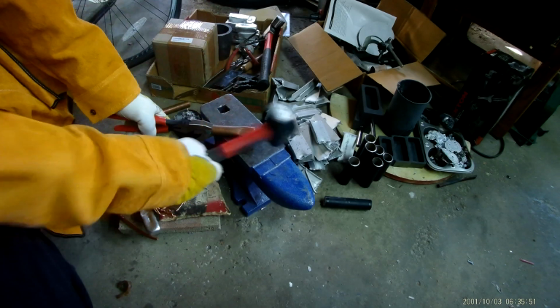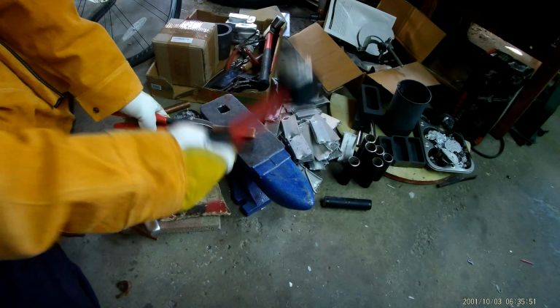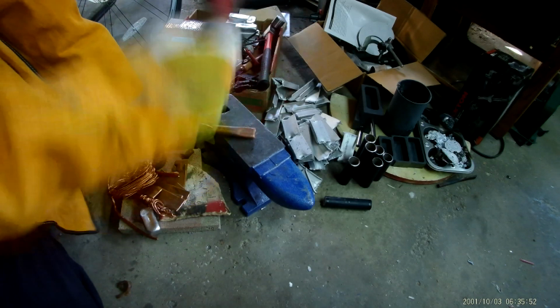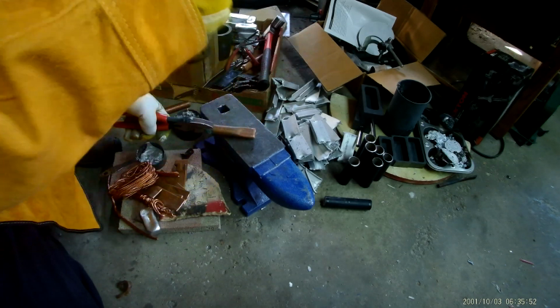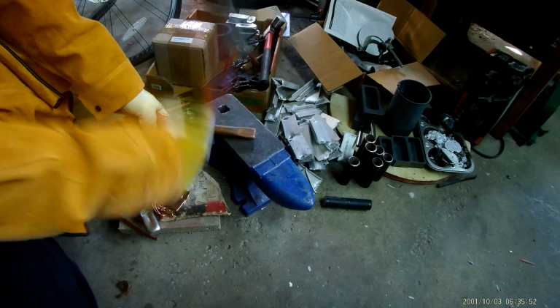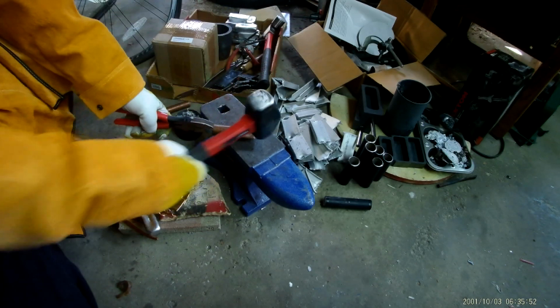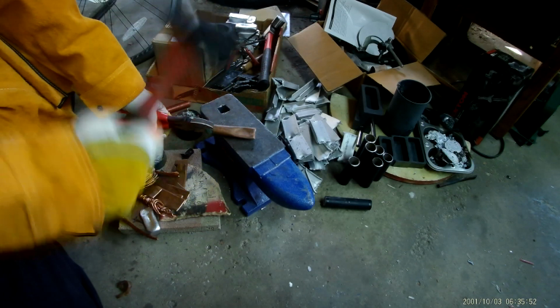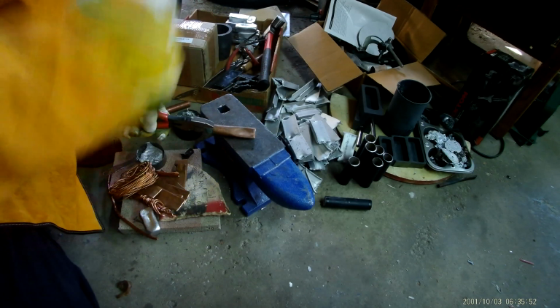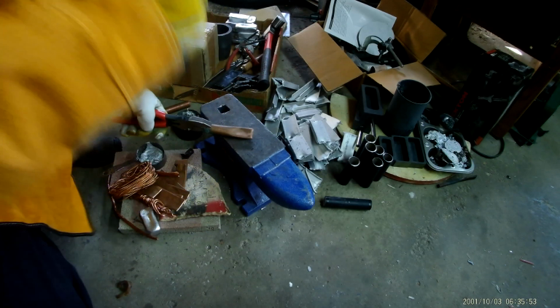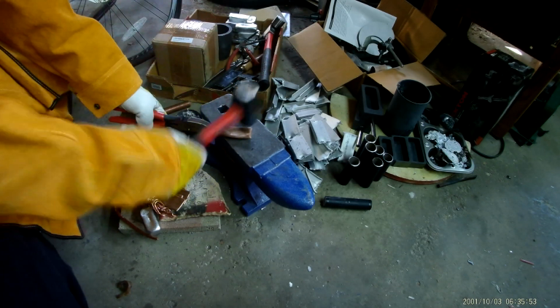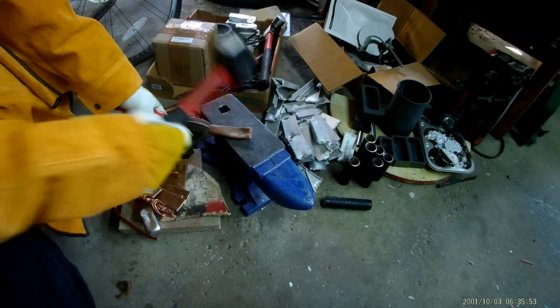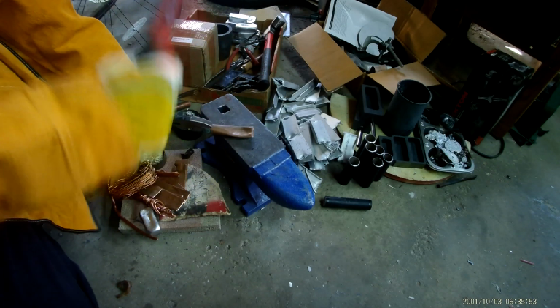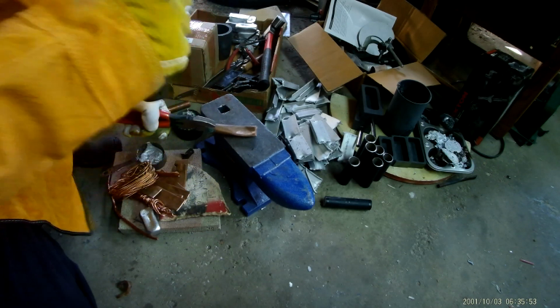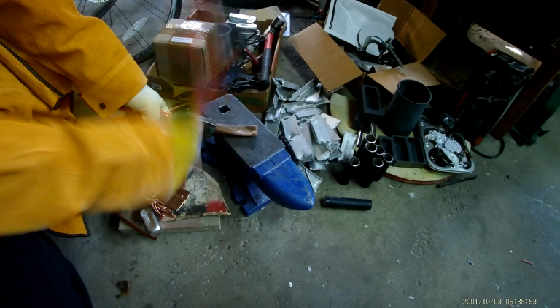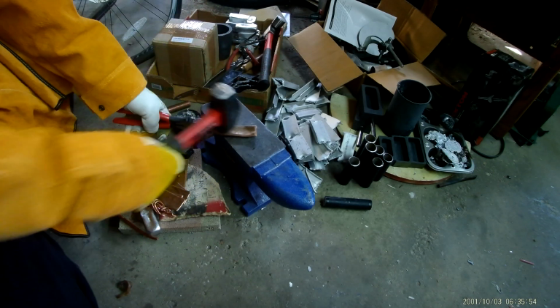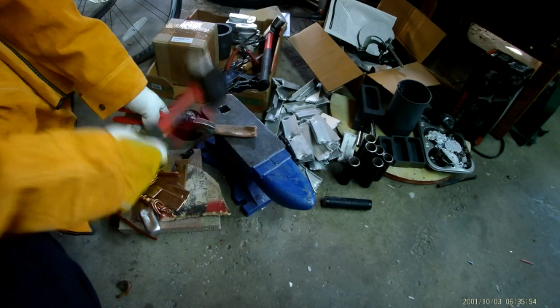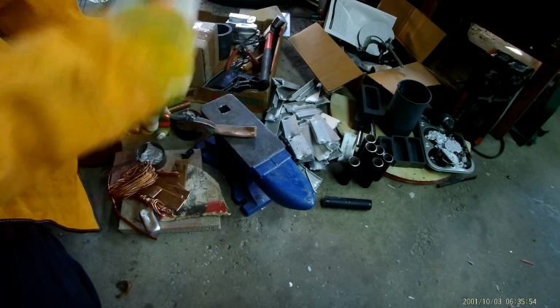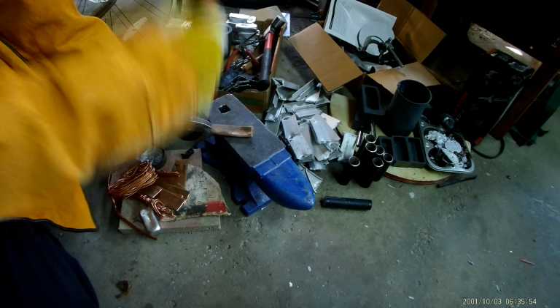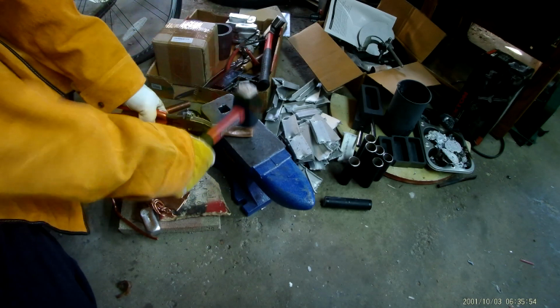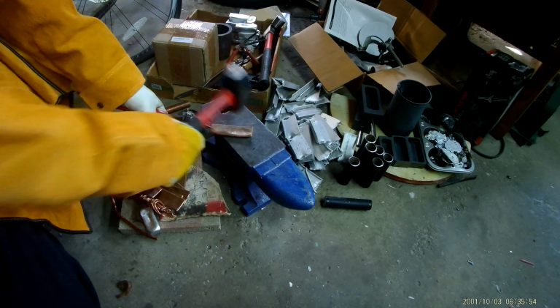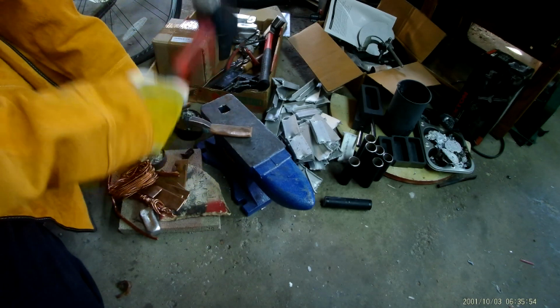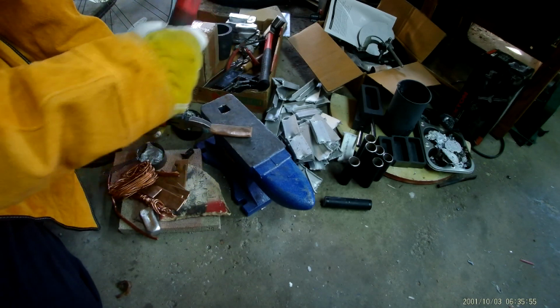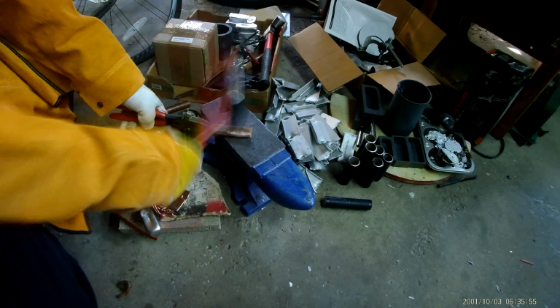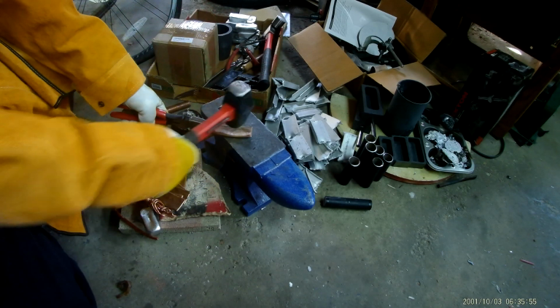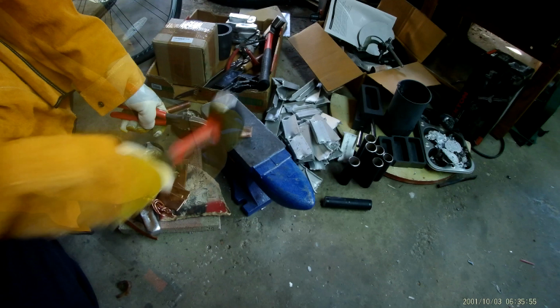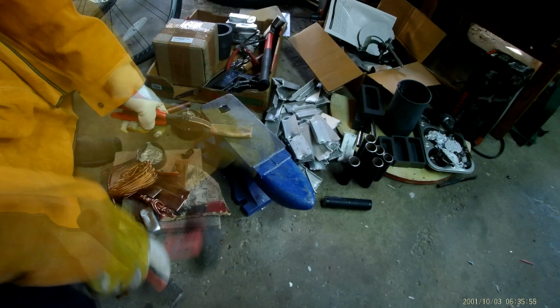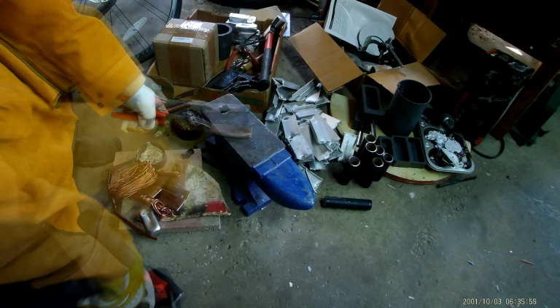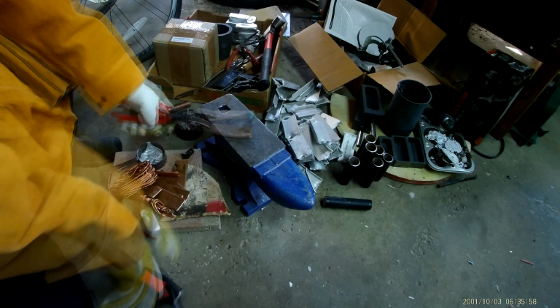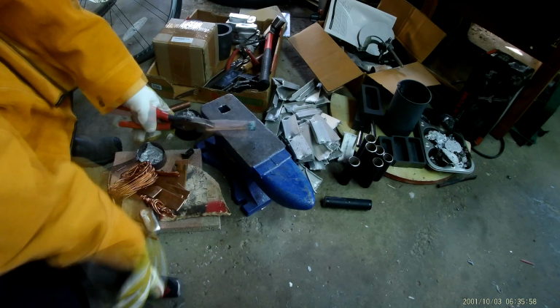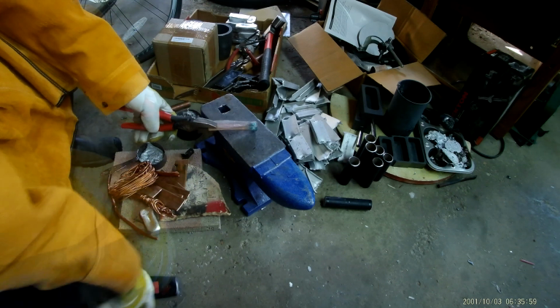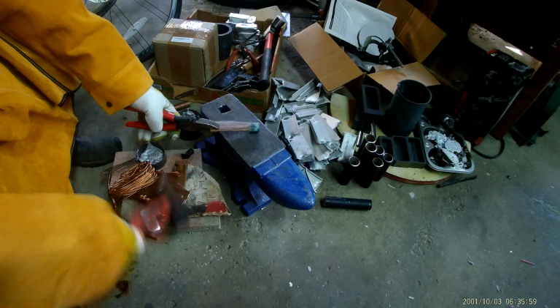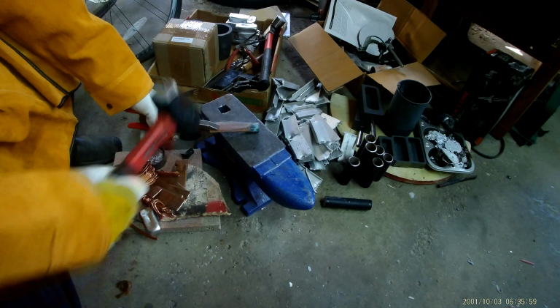Hey guys, welcome to Maverick Meteor. Today we're going to try melting copper for the first time.